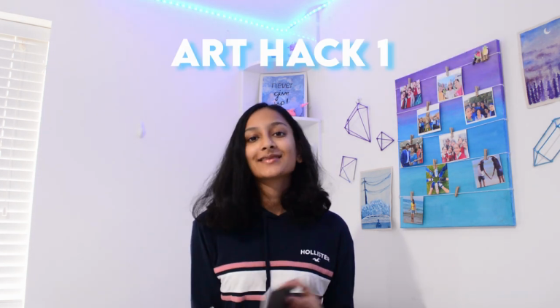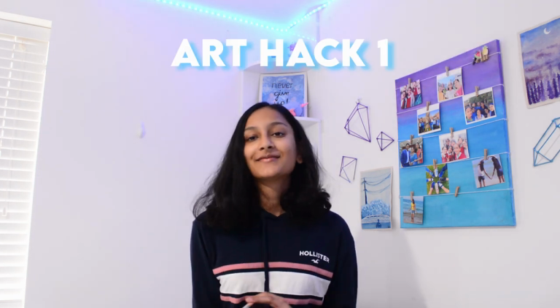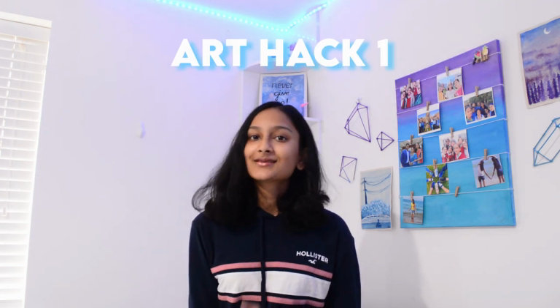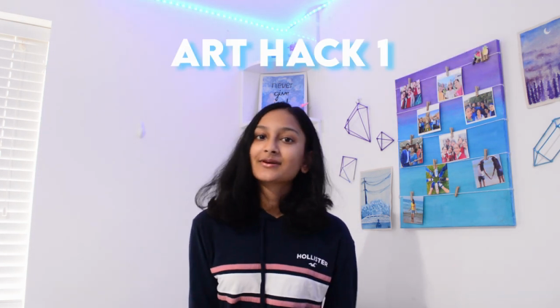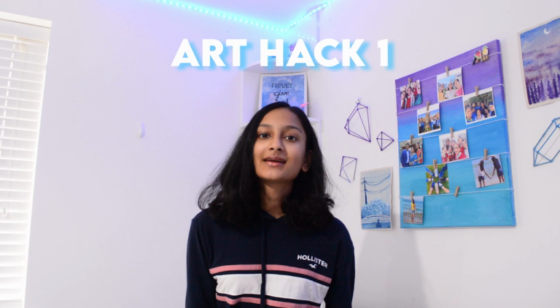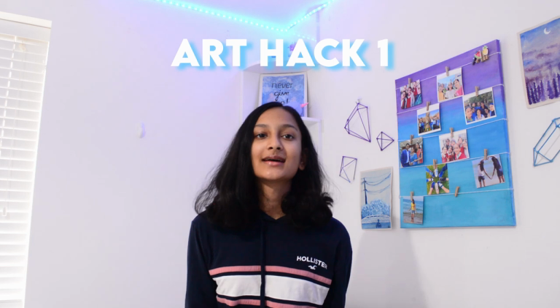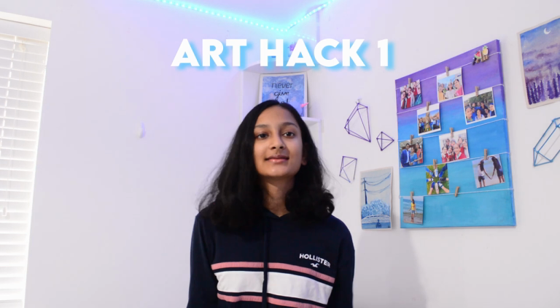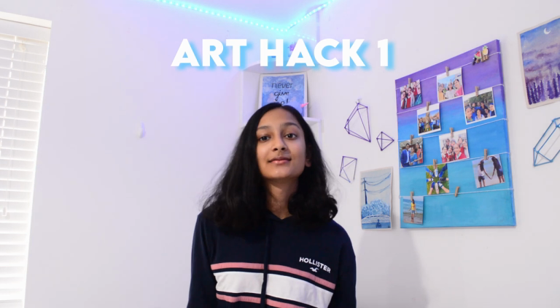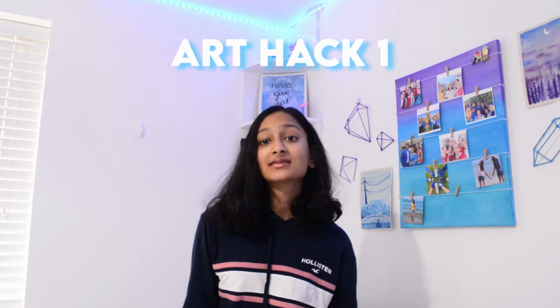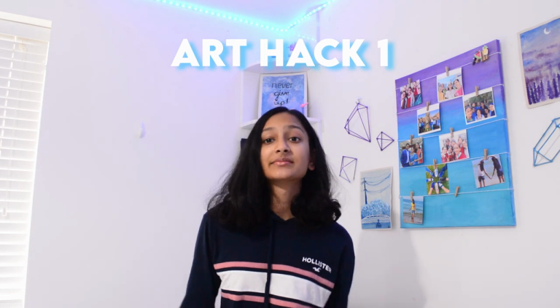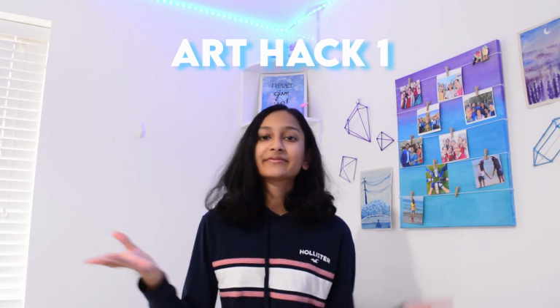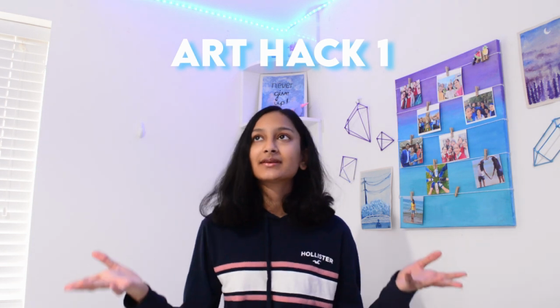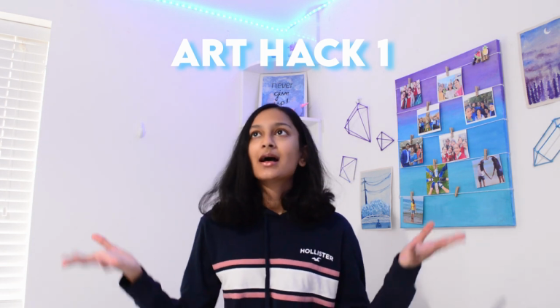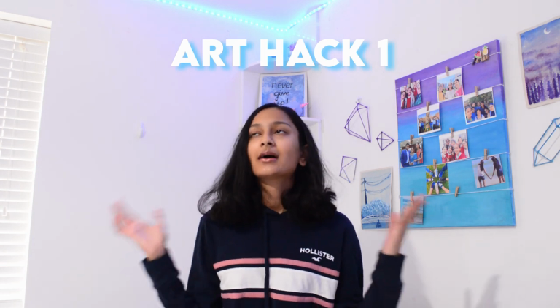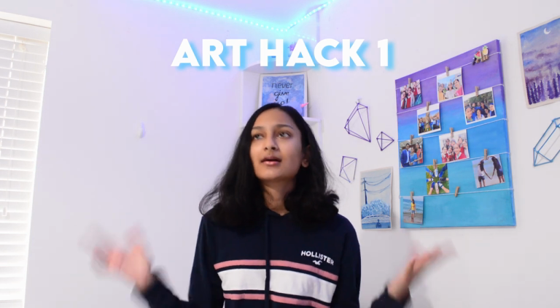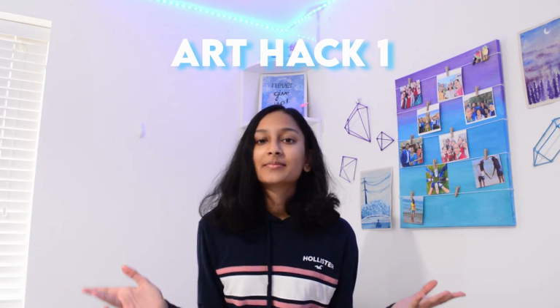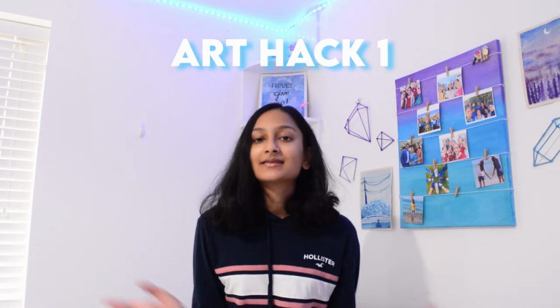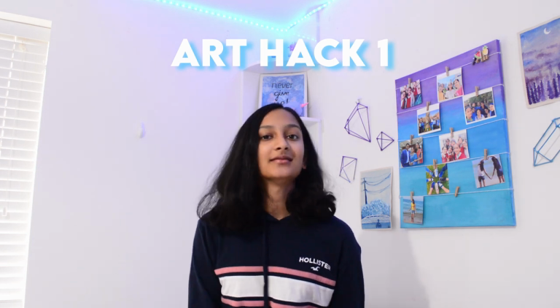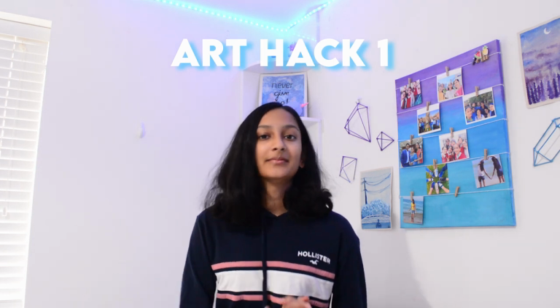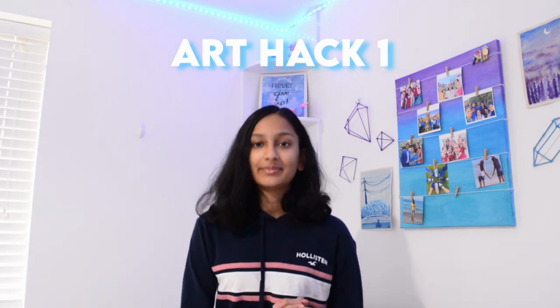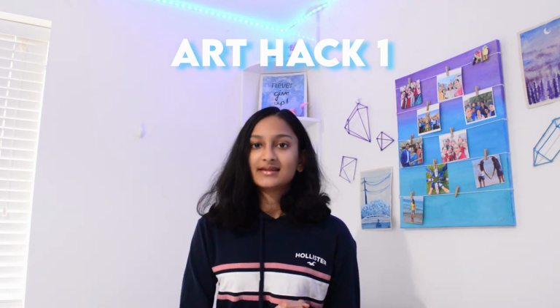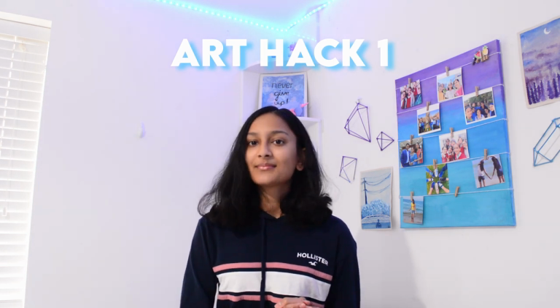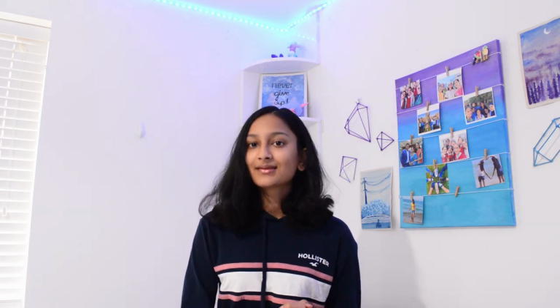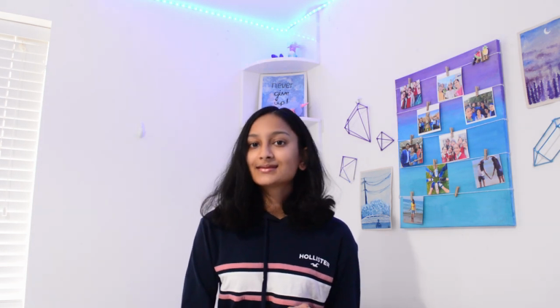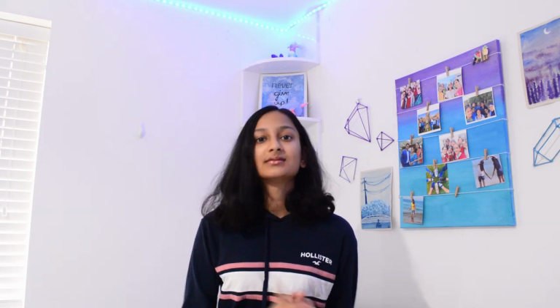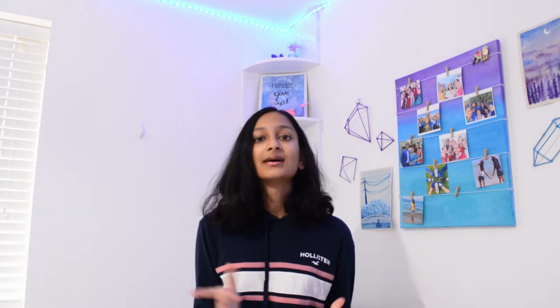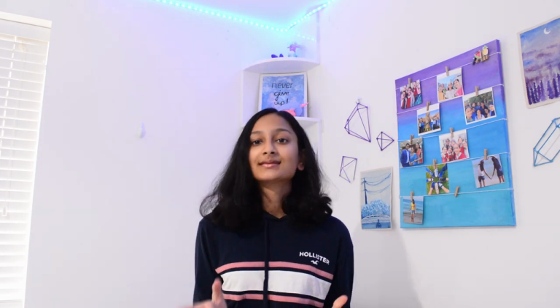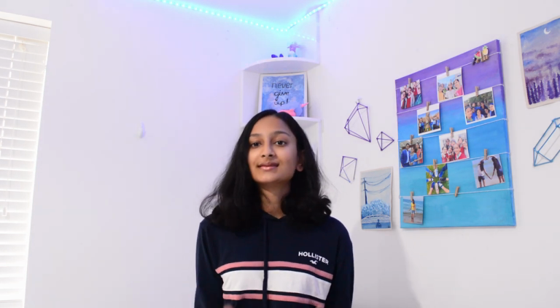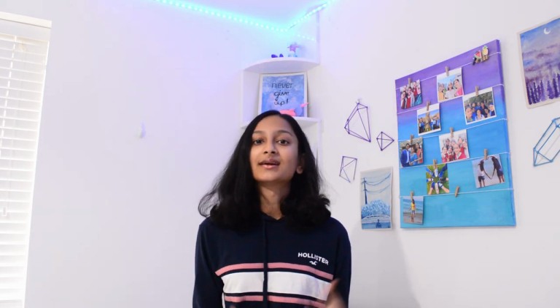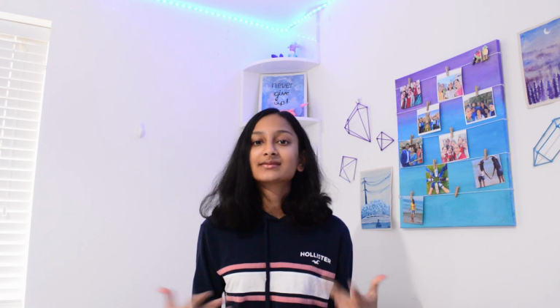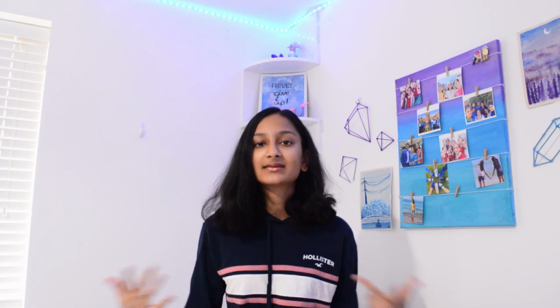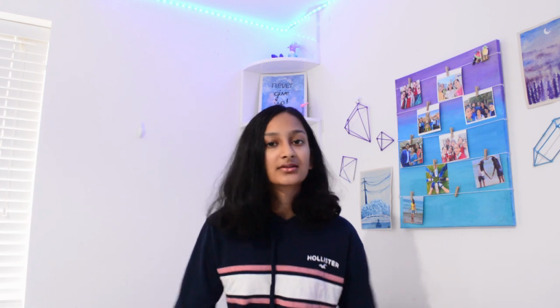So the first one I tested was some different colour pencil blending methods. As you guys can see, here is the TikTok.